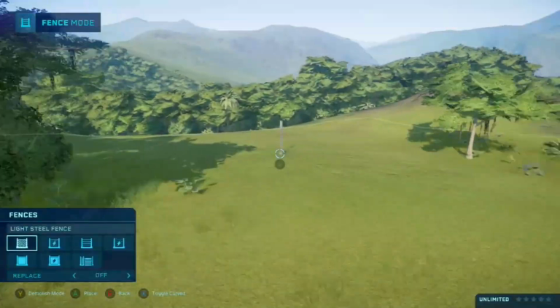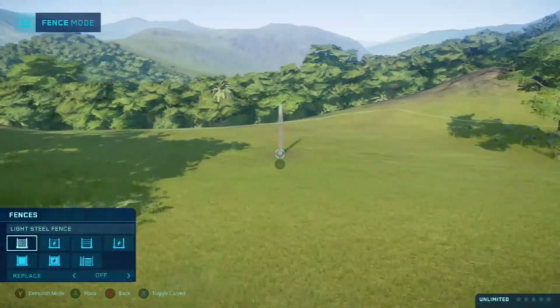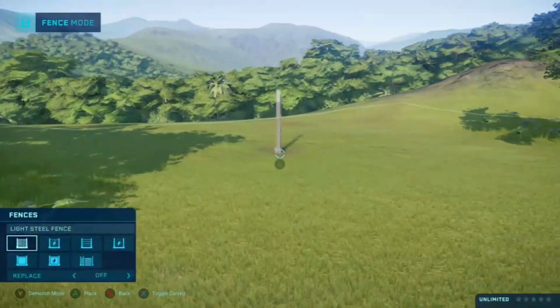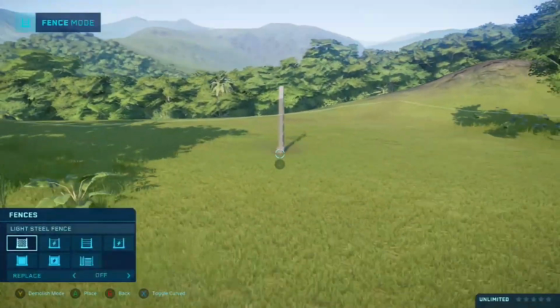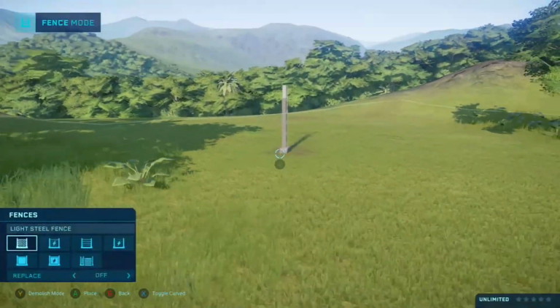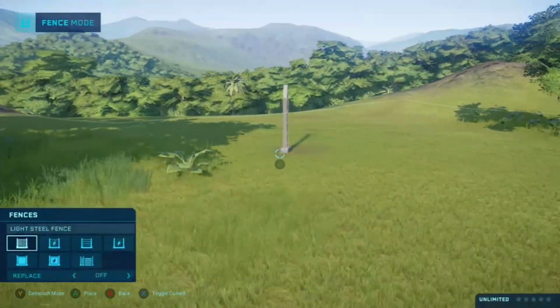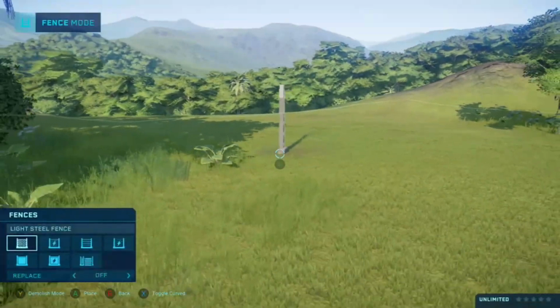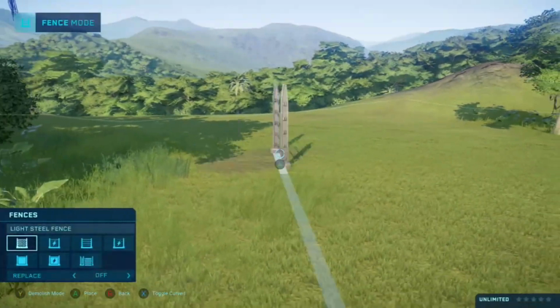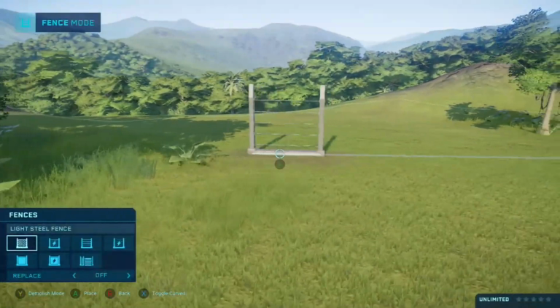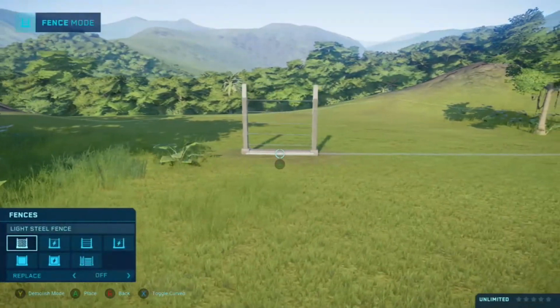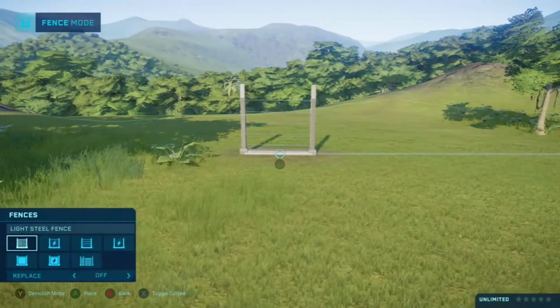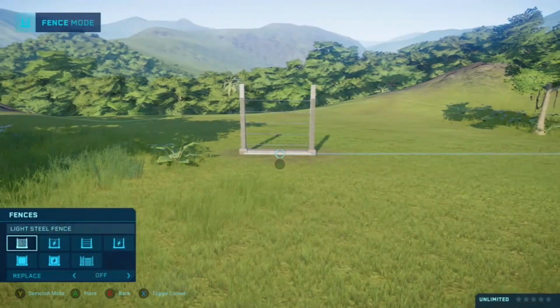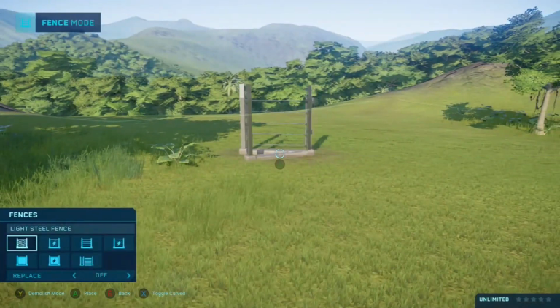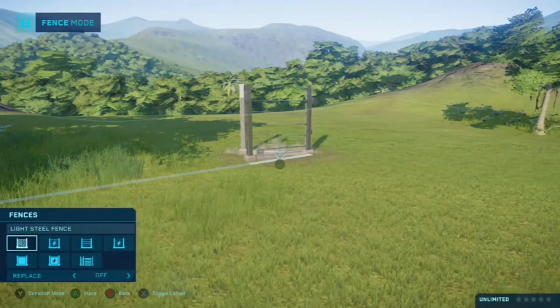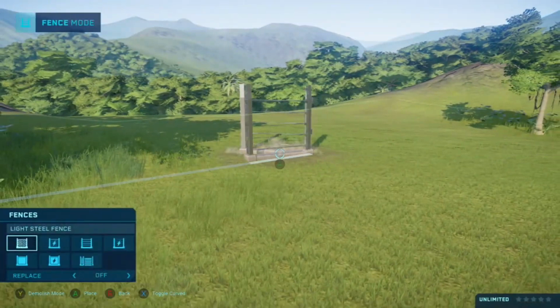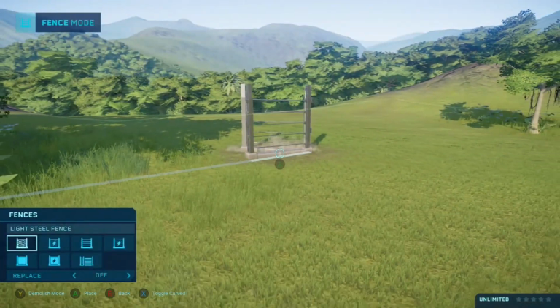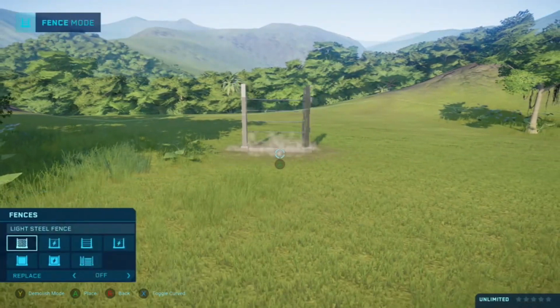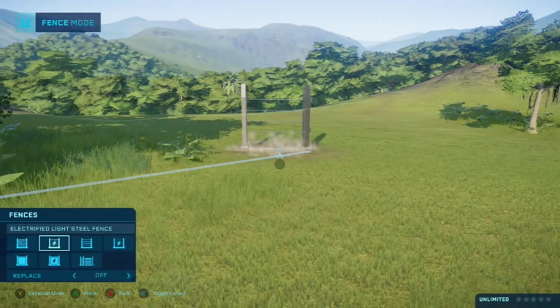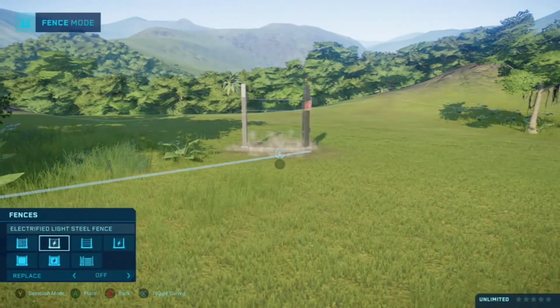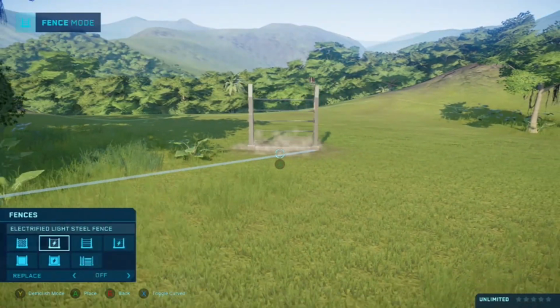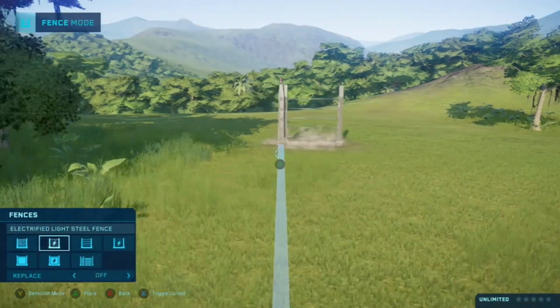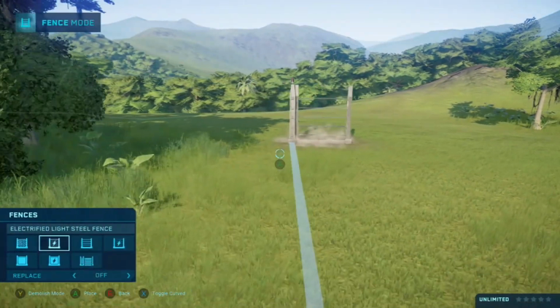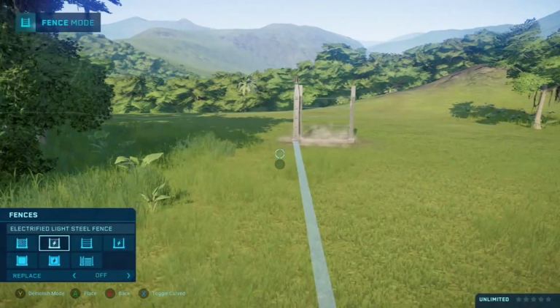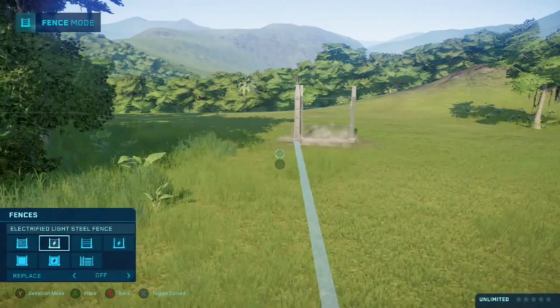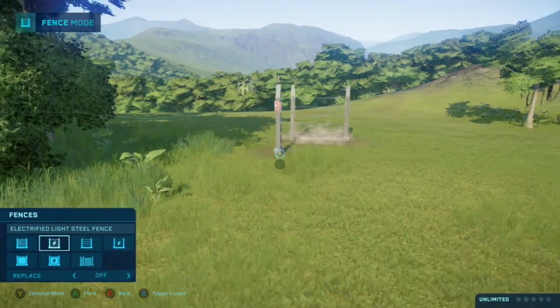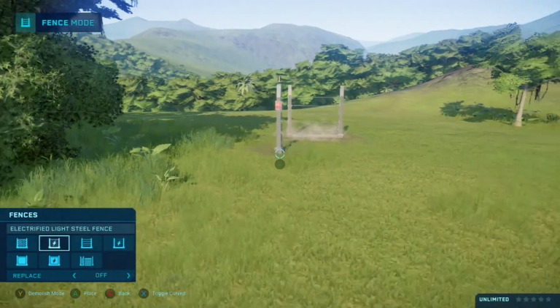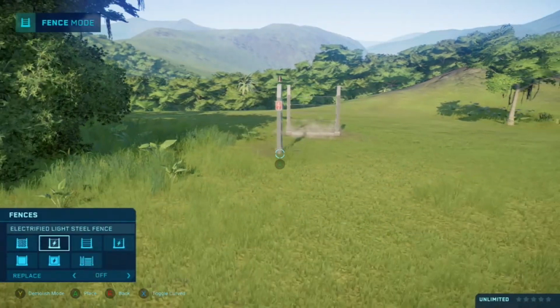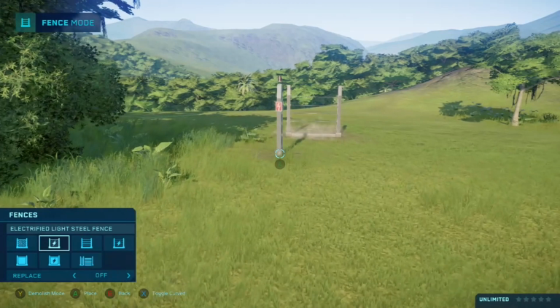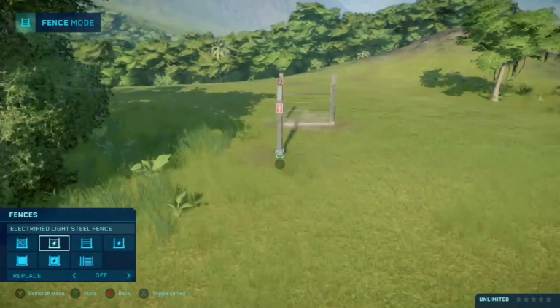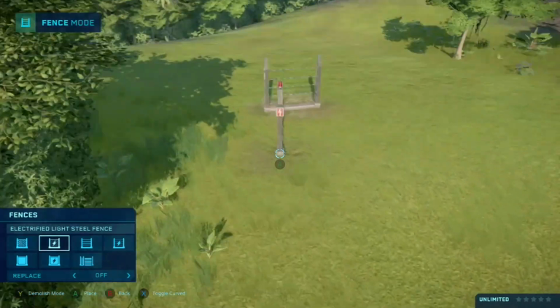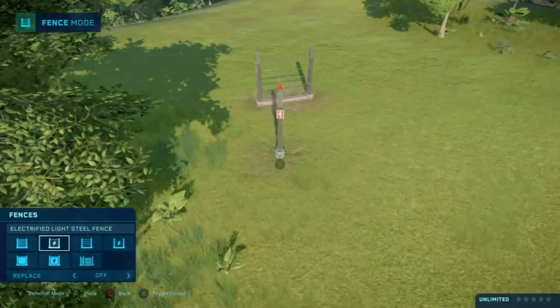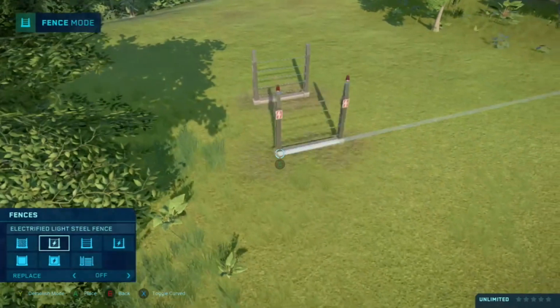Hello everyone, welcome to the first video in this series of tips for Jurassic World Evolution 2.